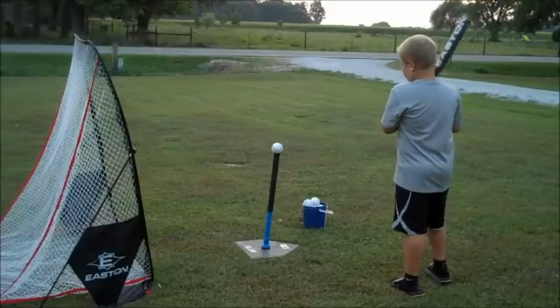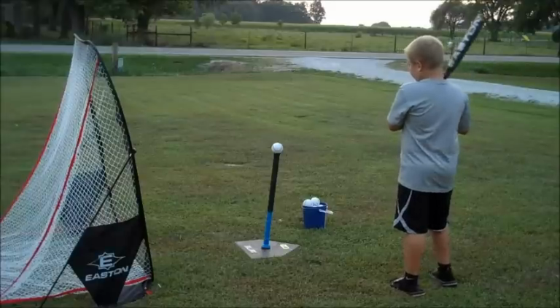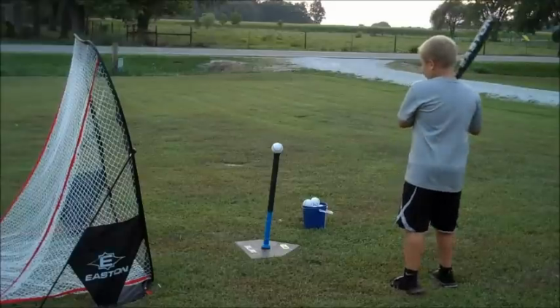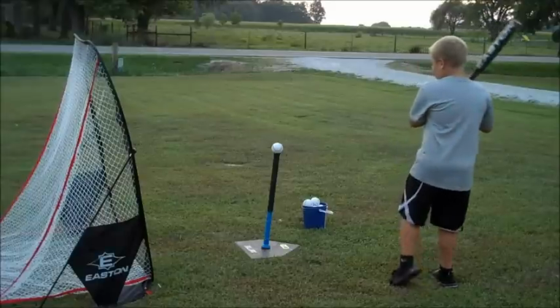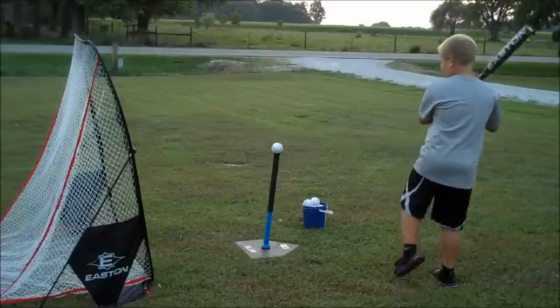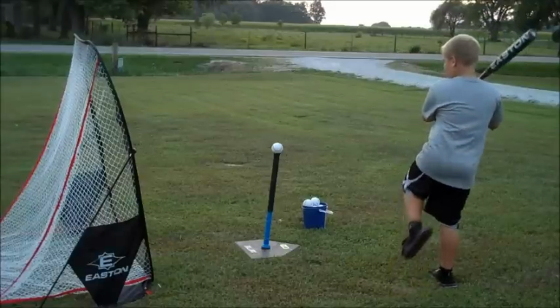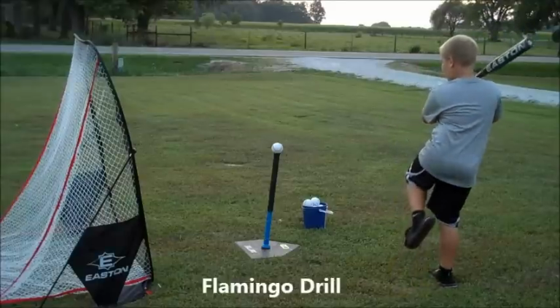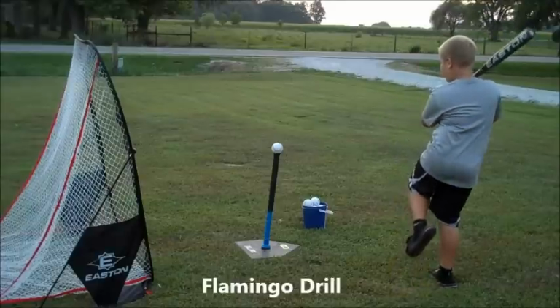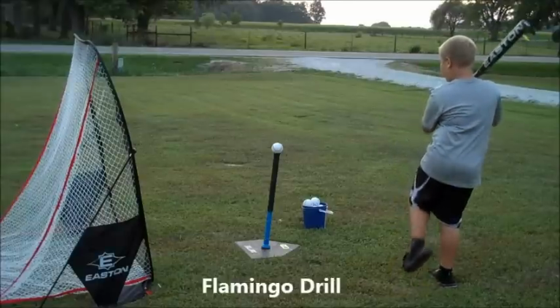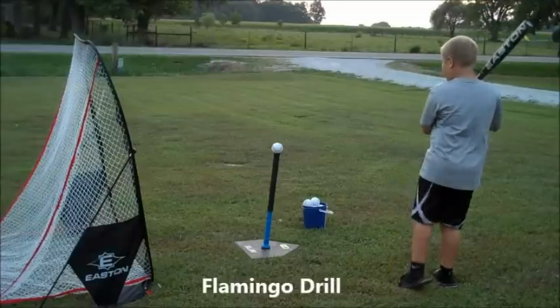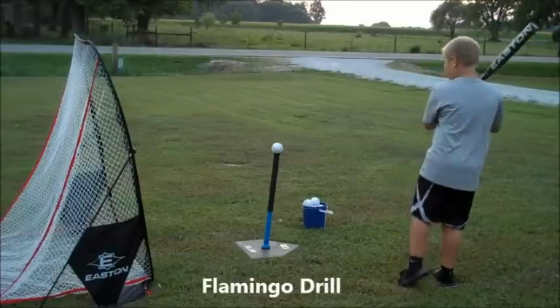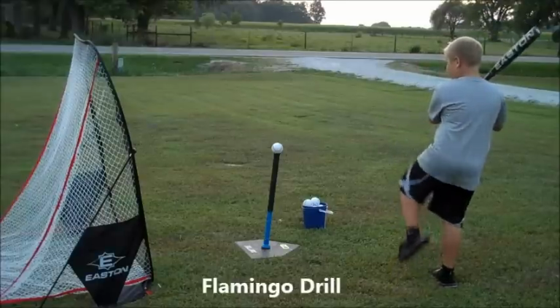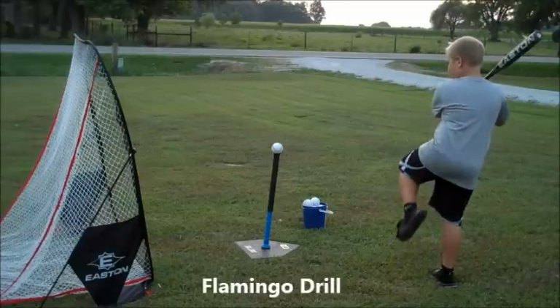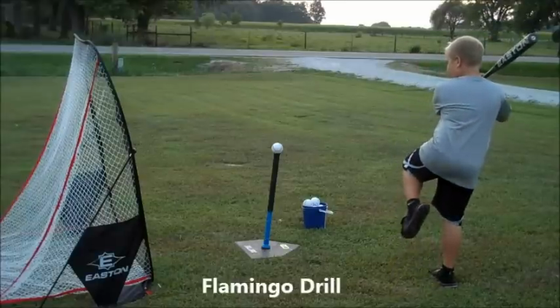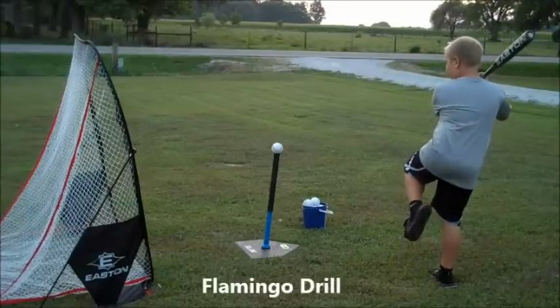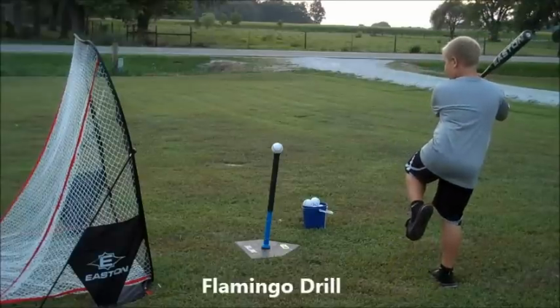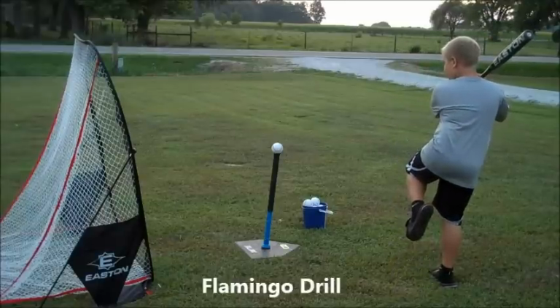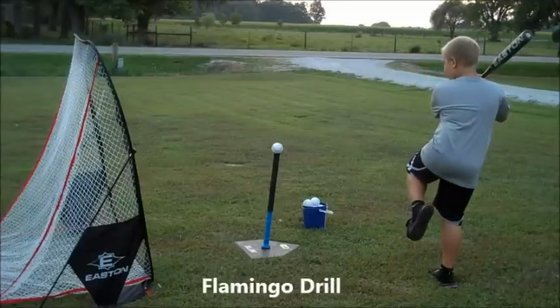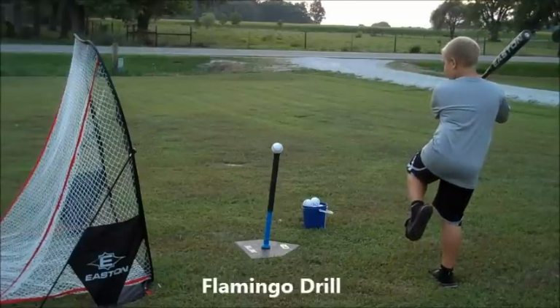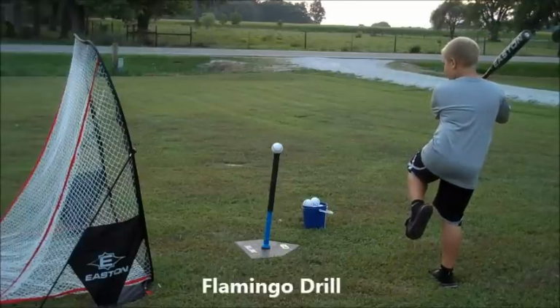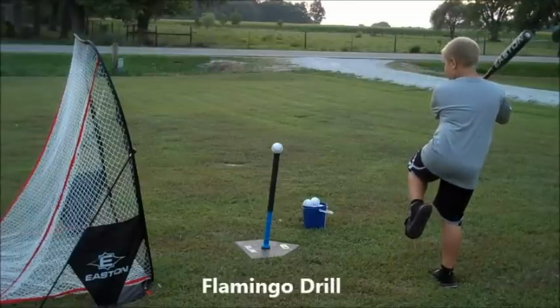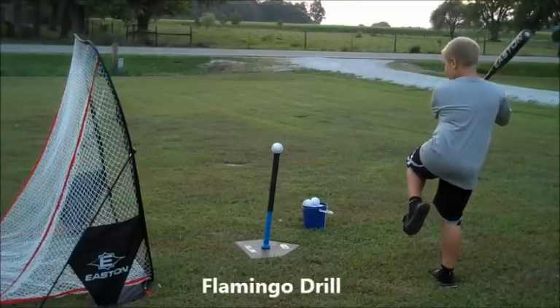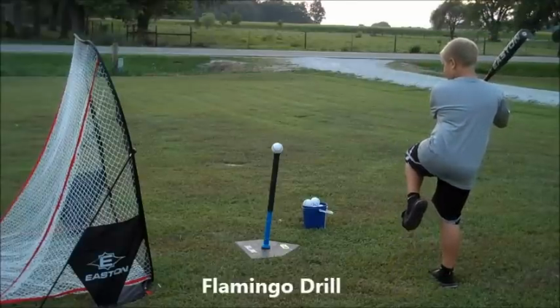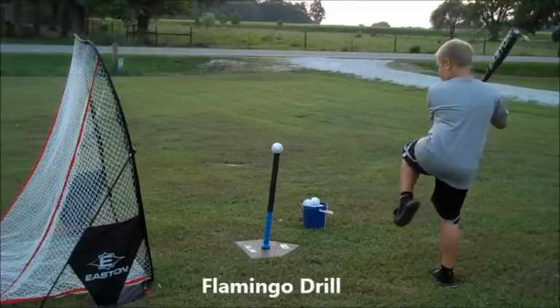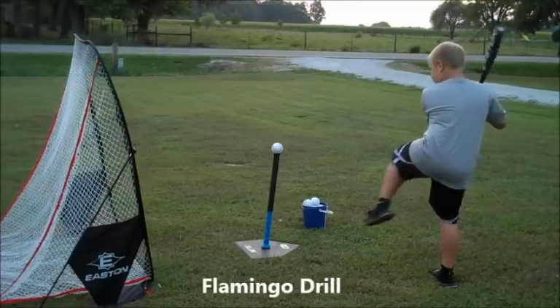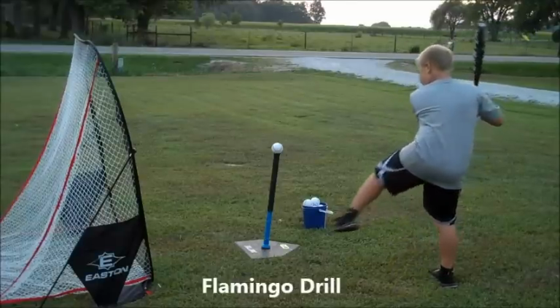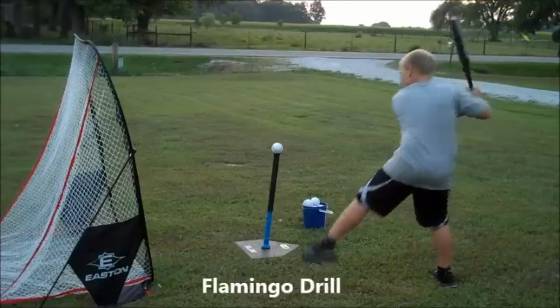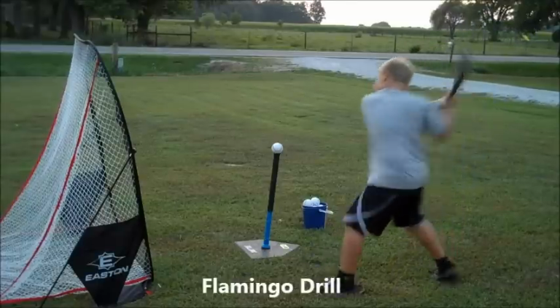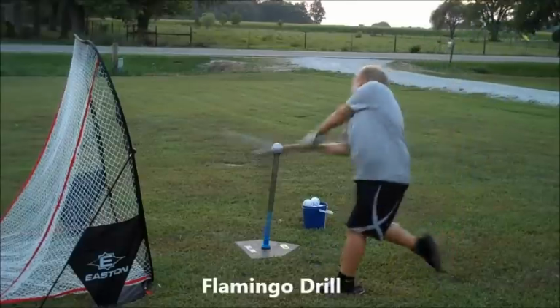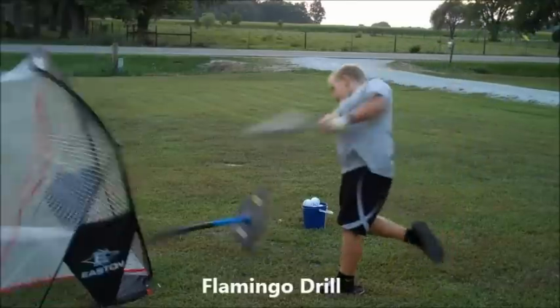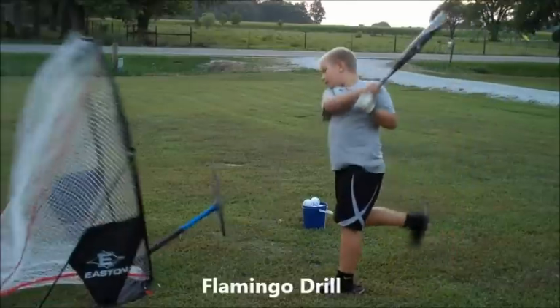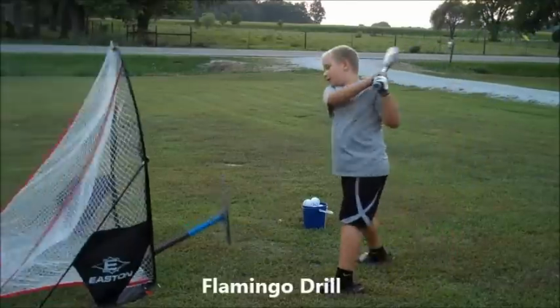The first drill I'm going to show you is a flamingo drill. You put your leg up and you swing.